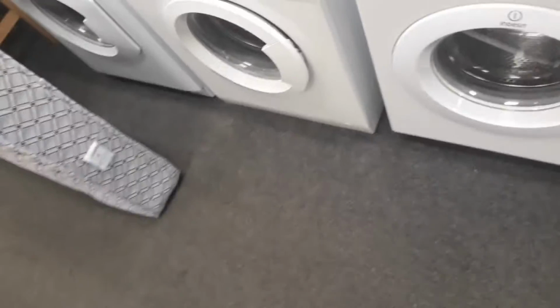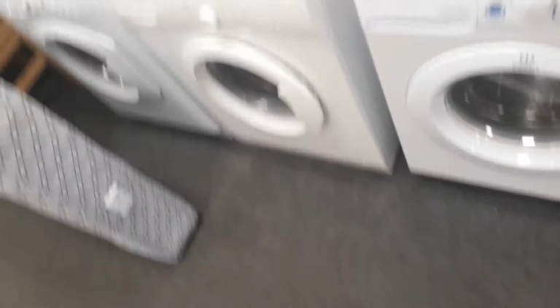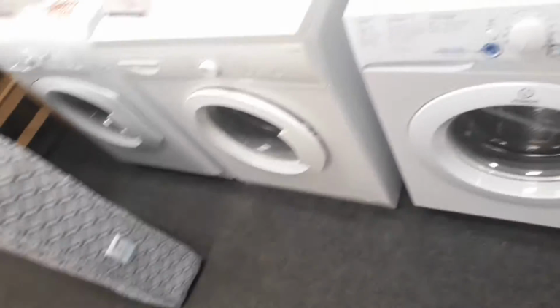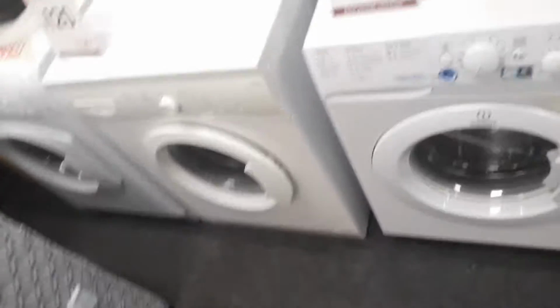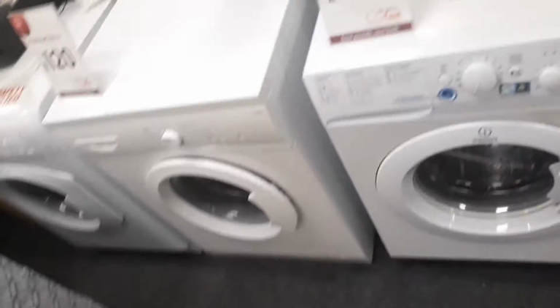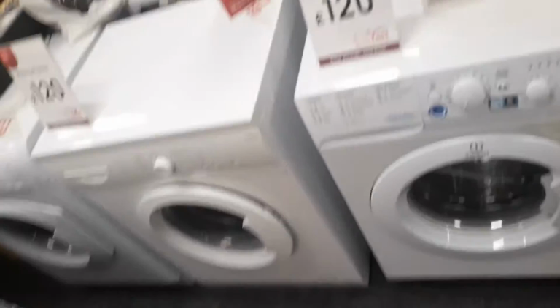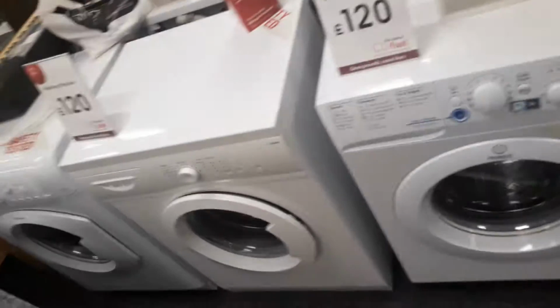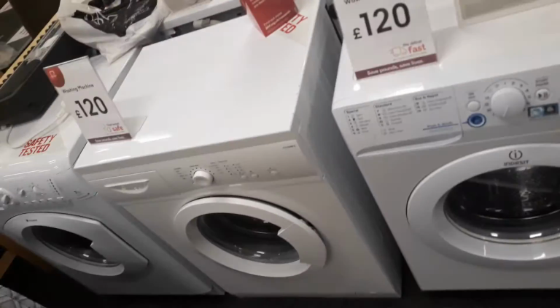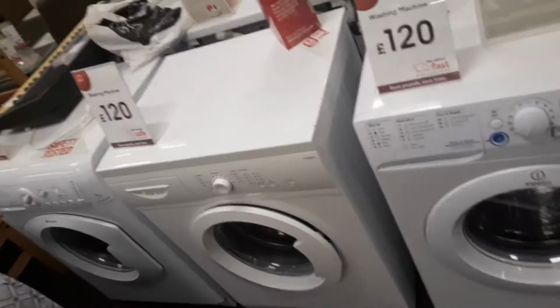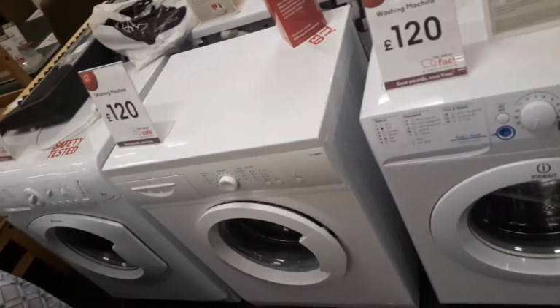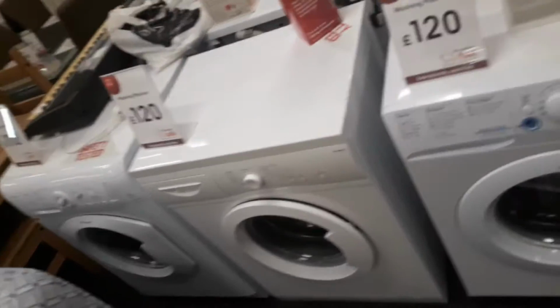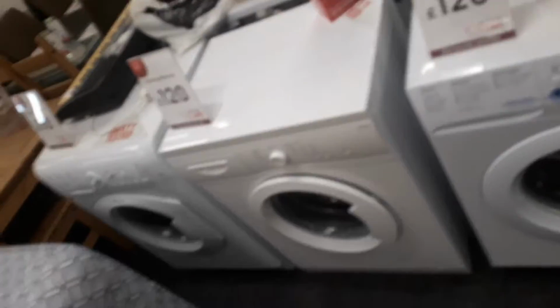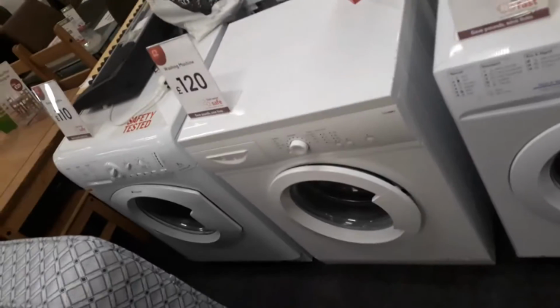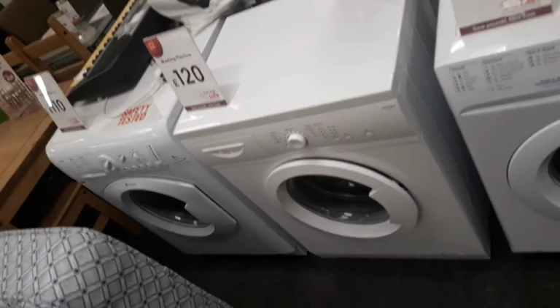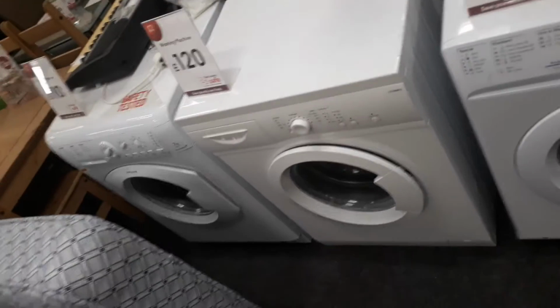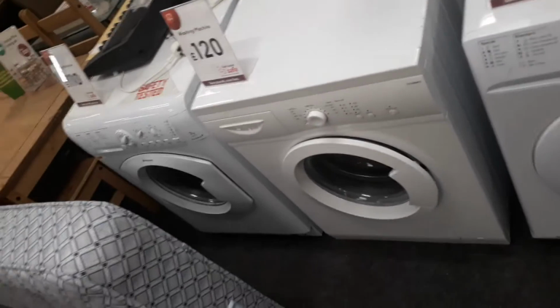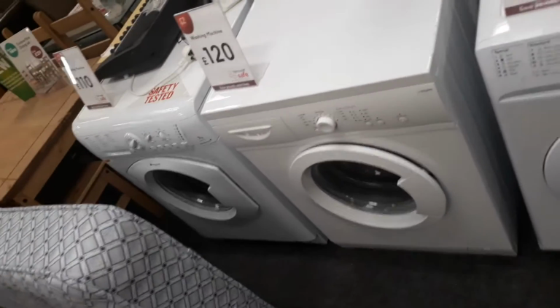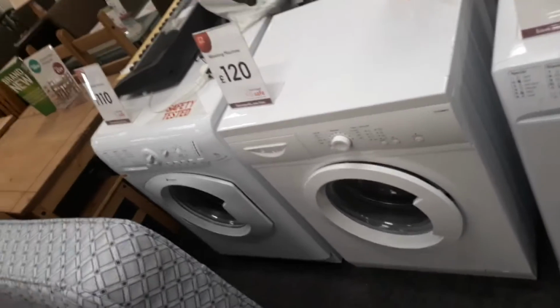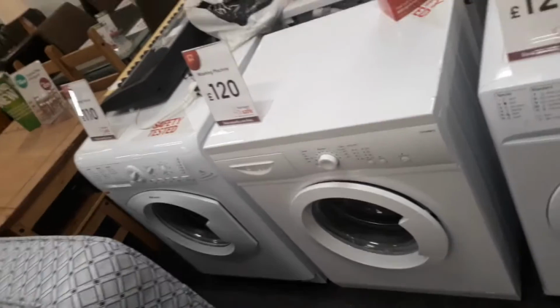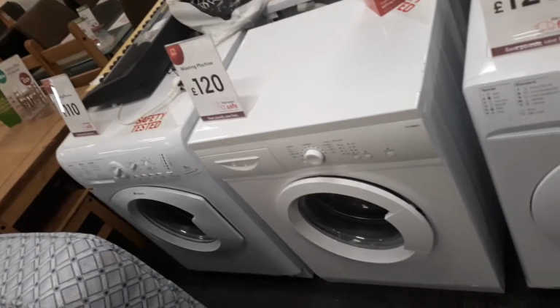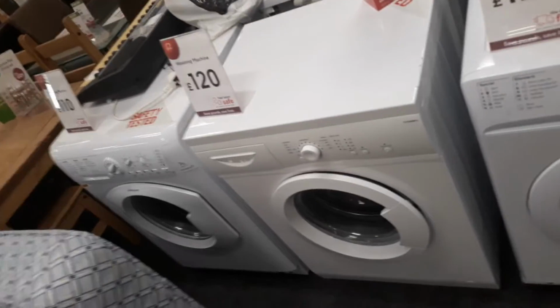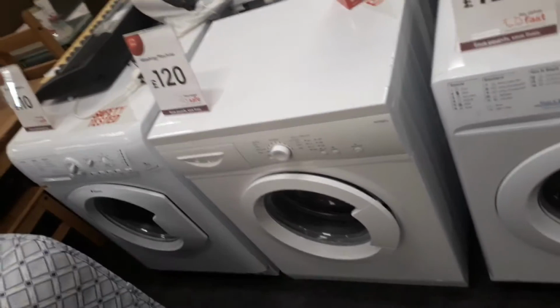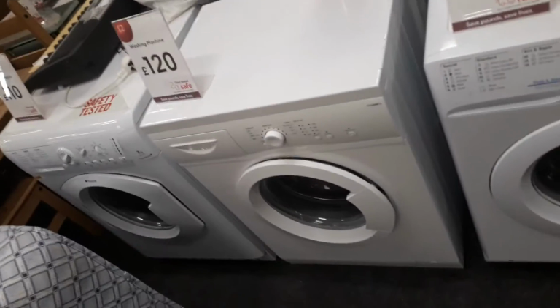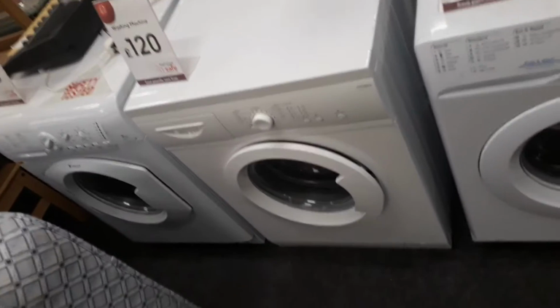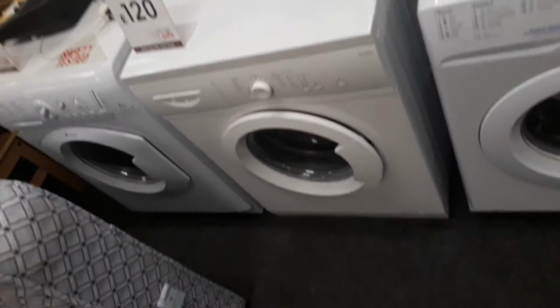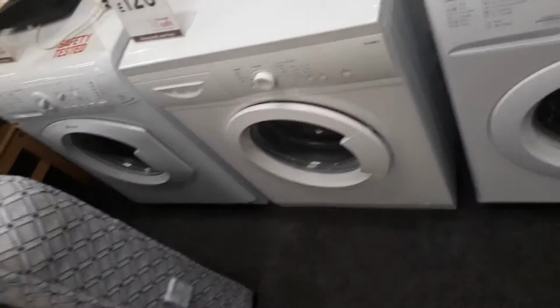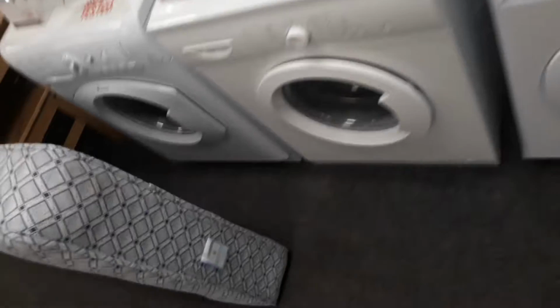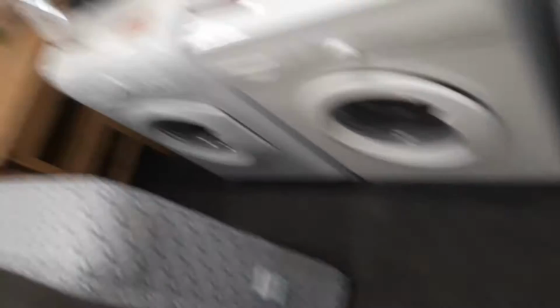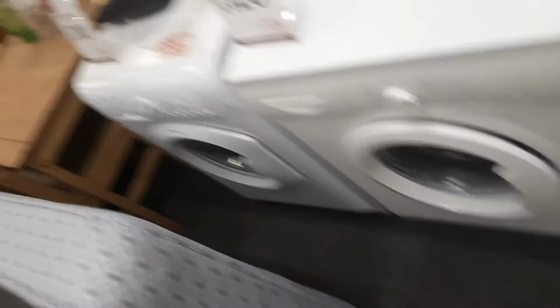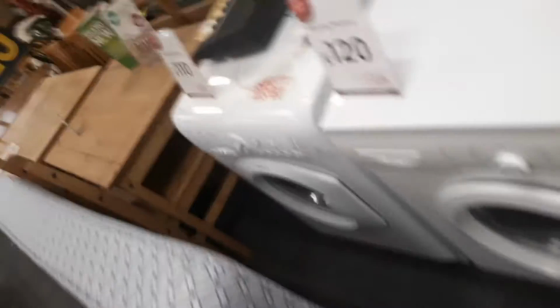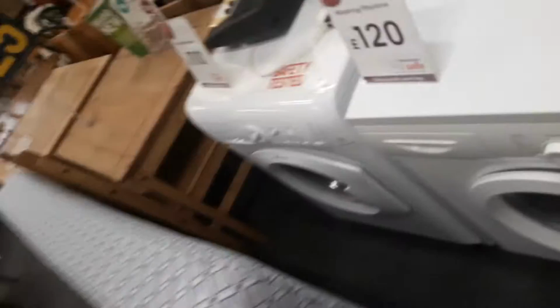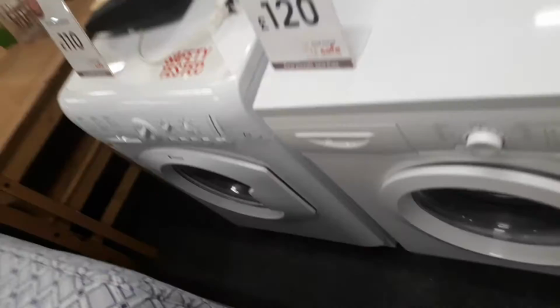Hello guys, WasherNet 2014 and I'm at my local British Heart Foundation today and we've got some washing machines.